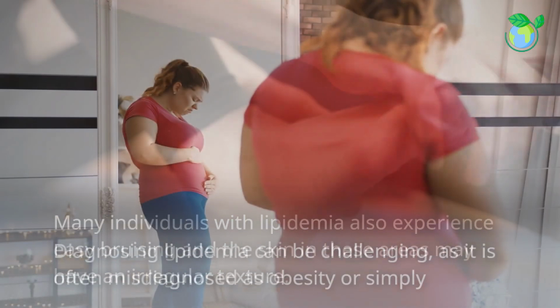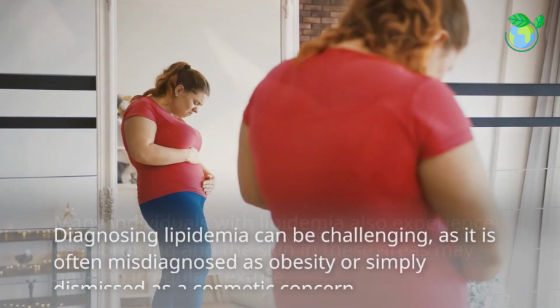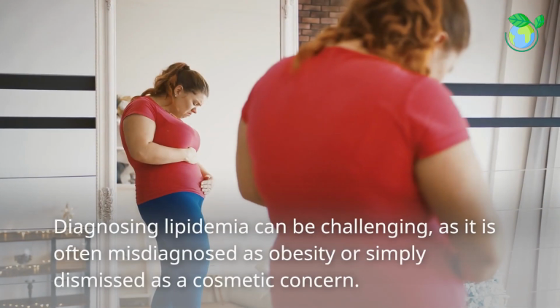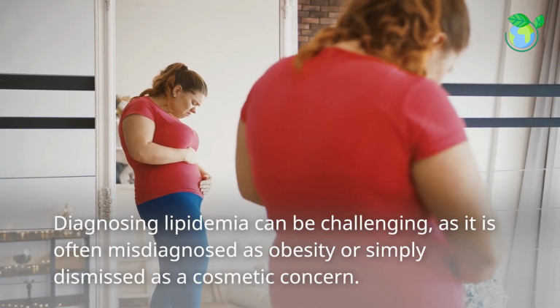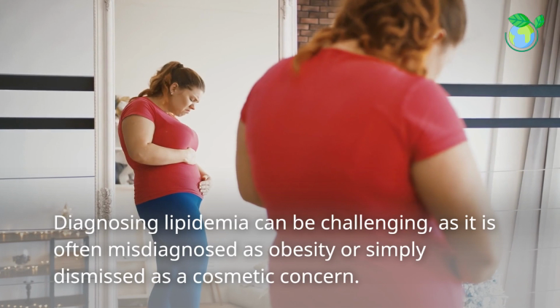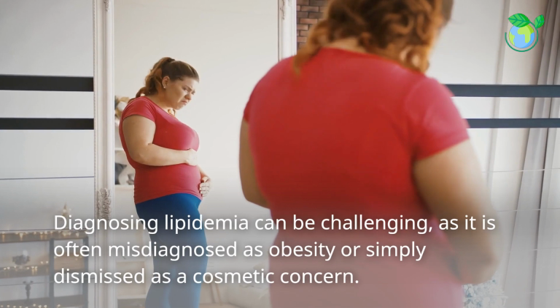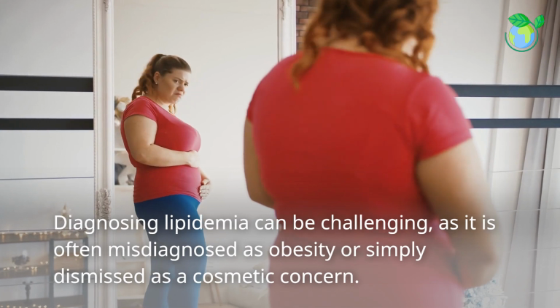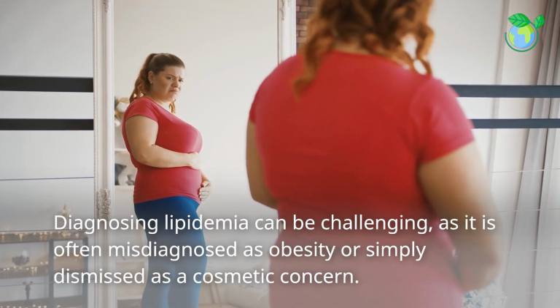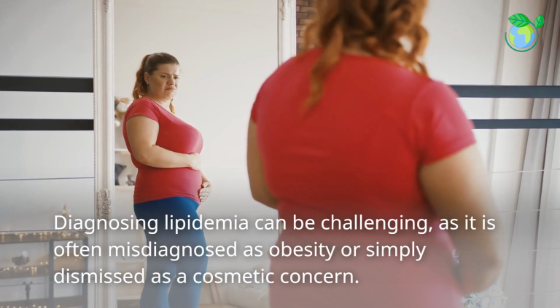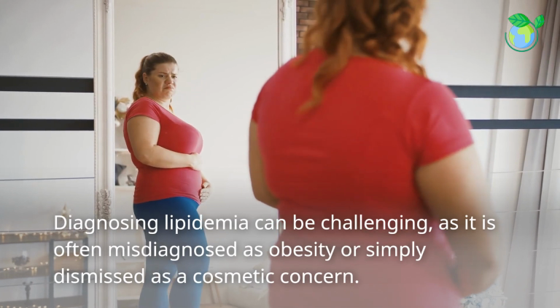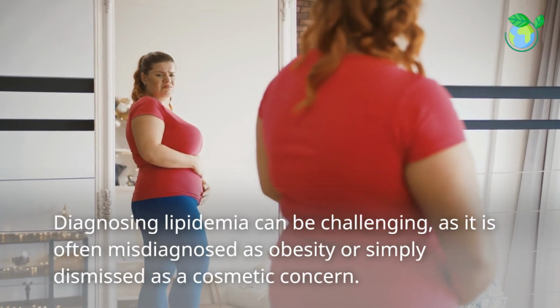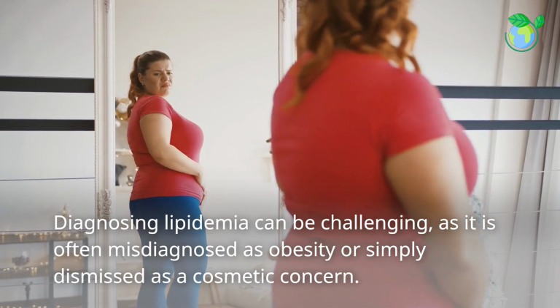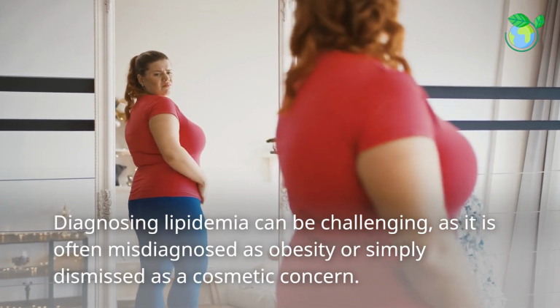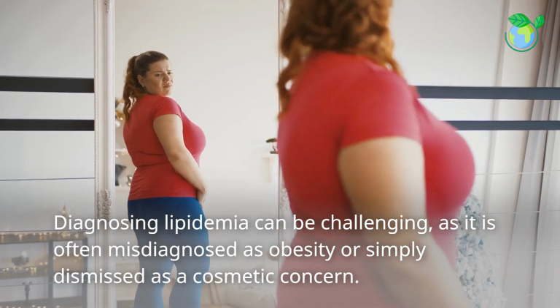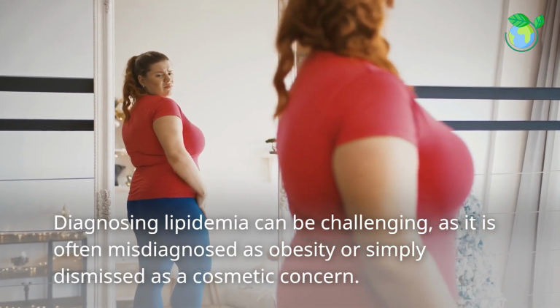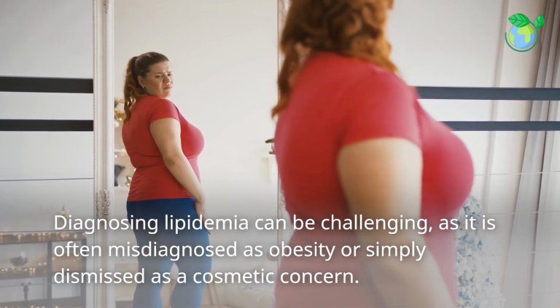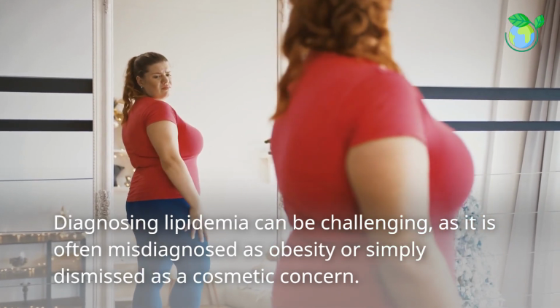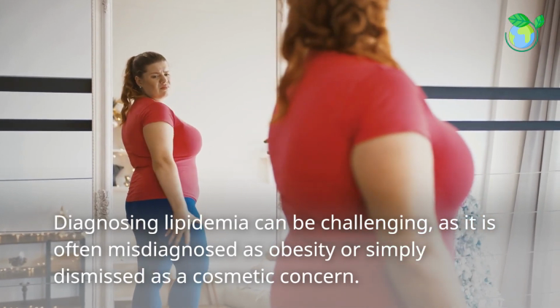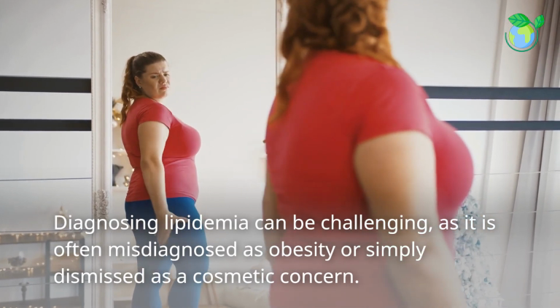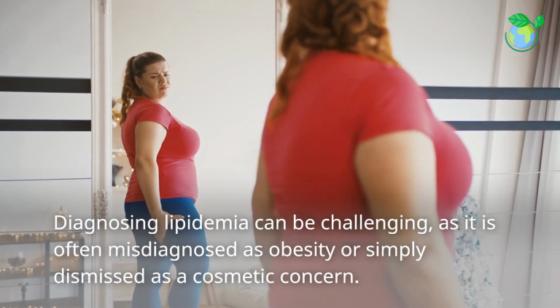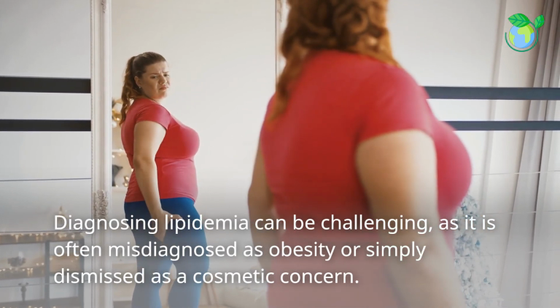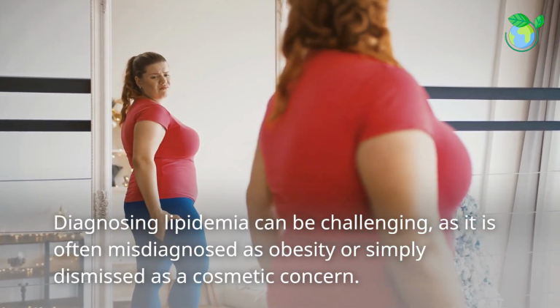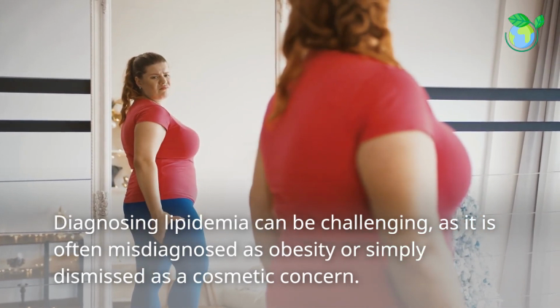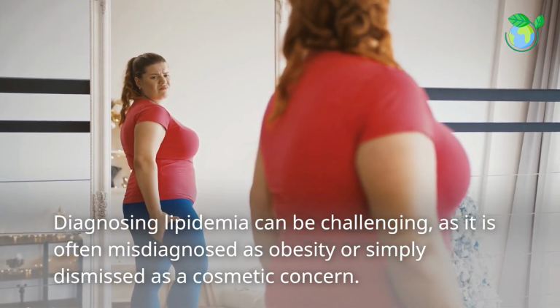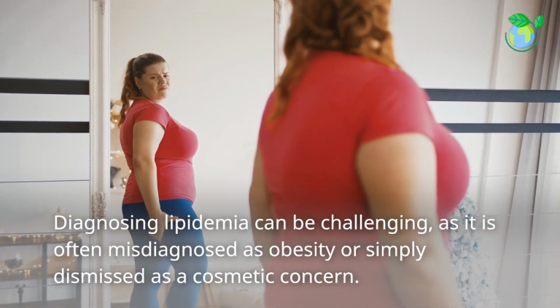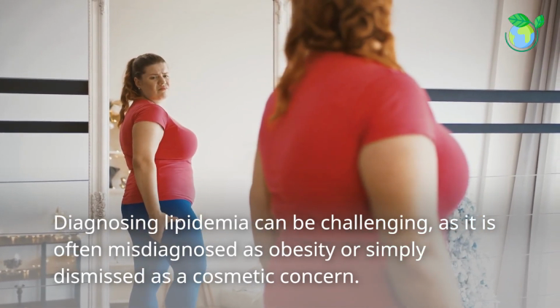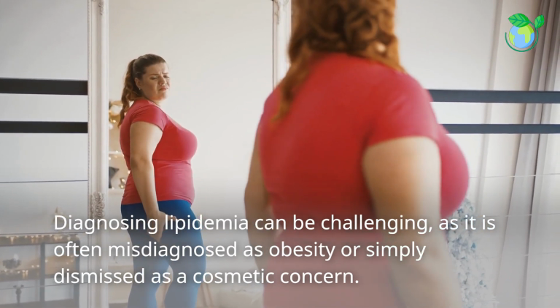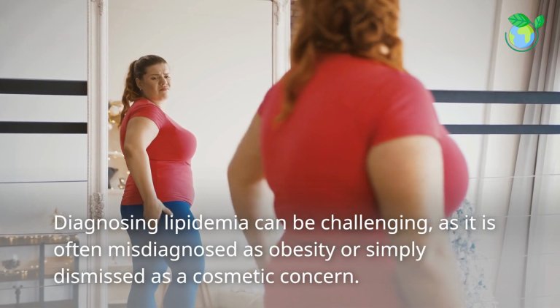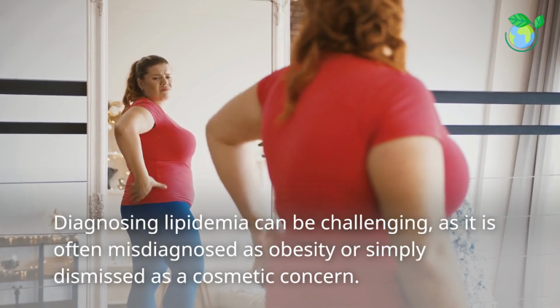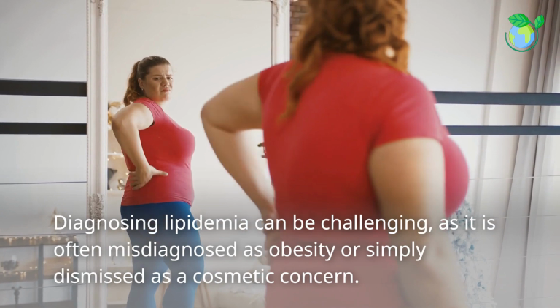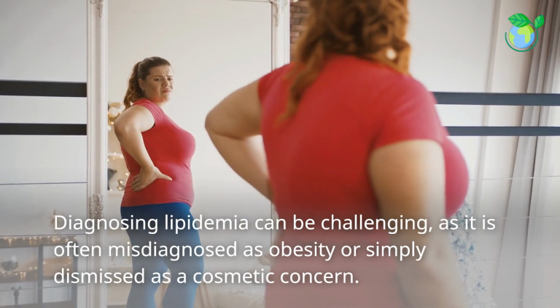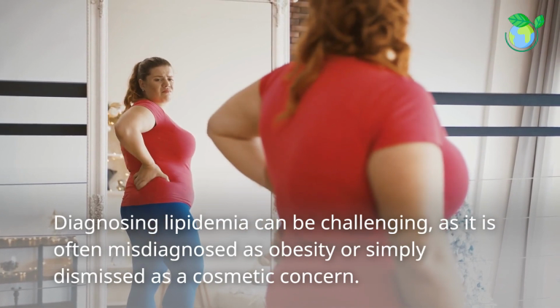Diagnosing lipidemia can be challenging, as it is often misdiagnosed as obesity or simply dismissed as a cosmetic concern.